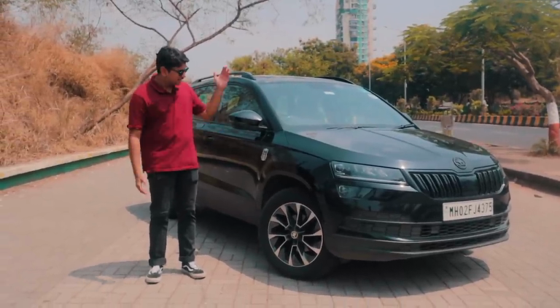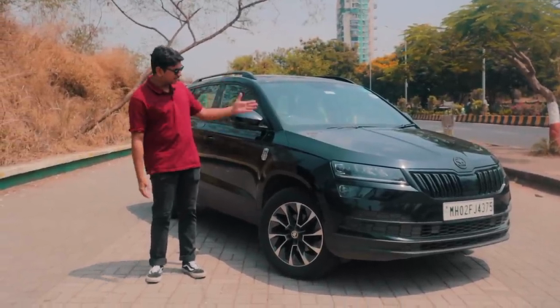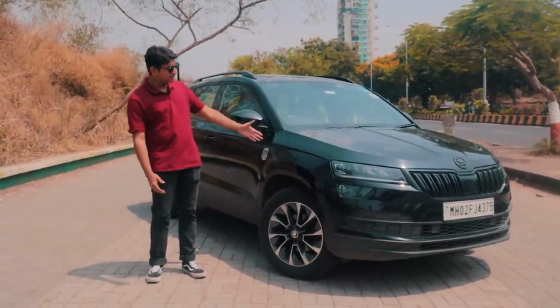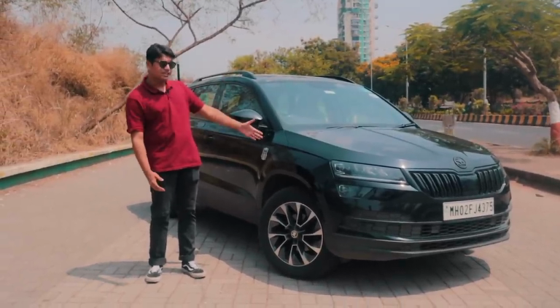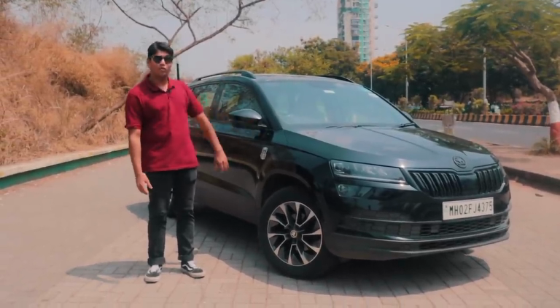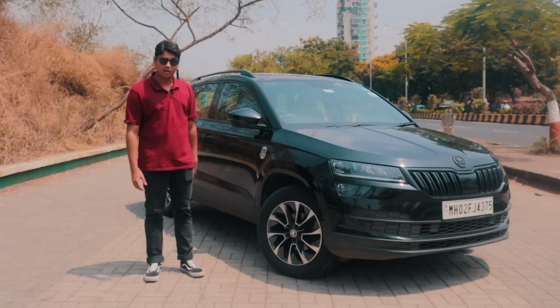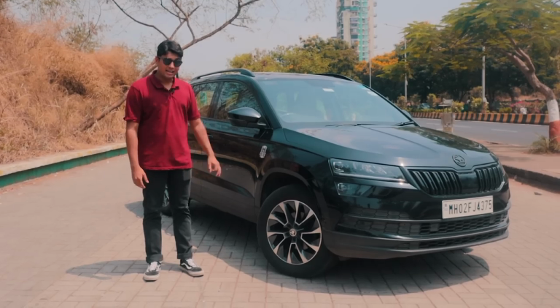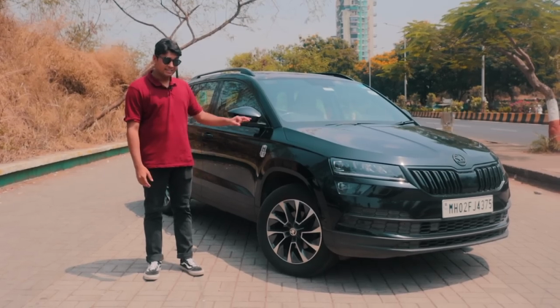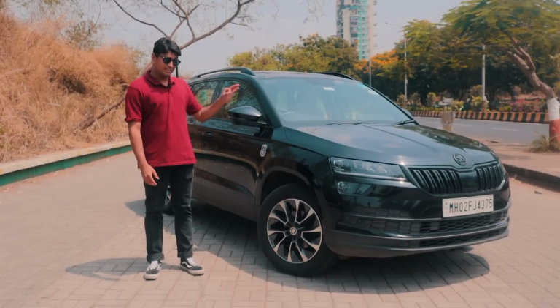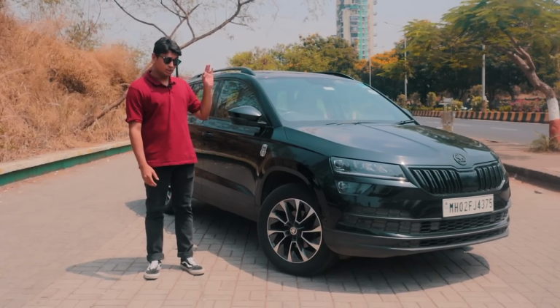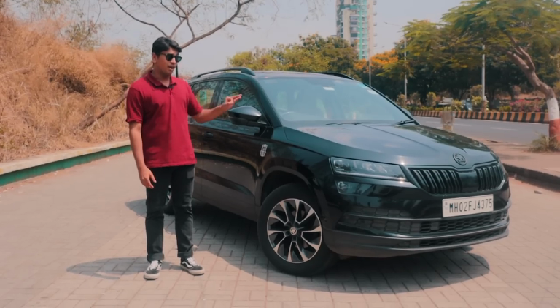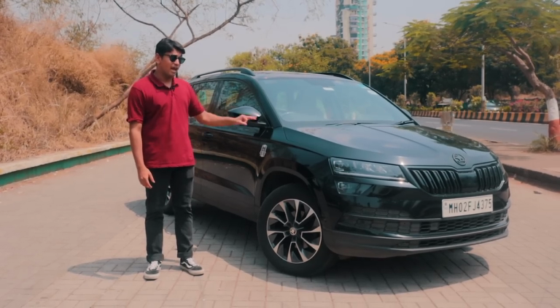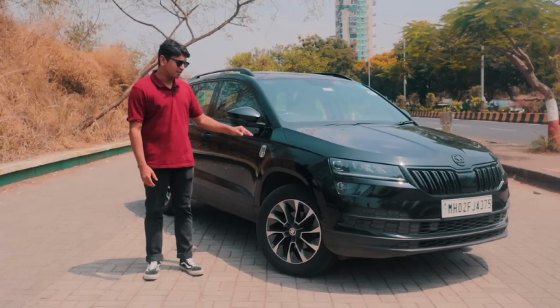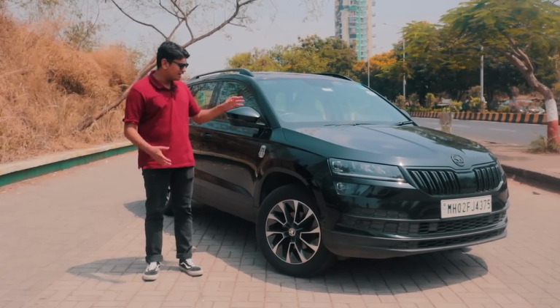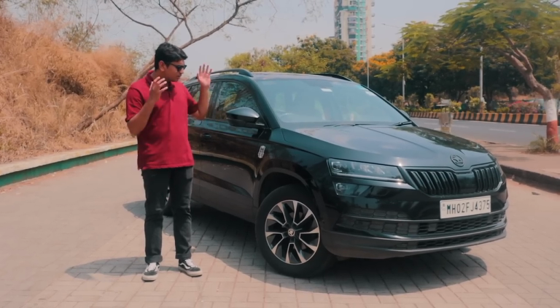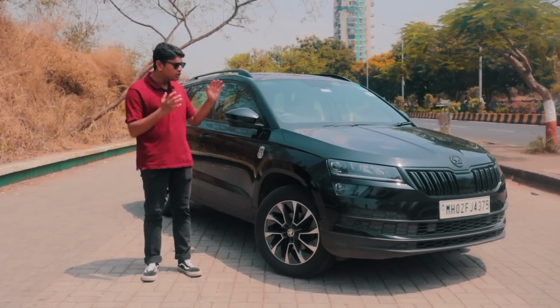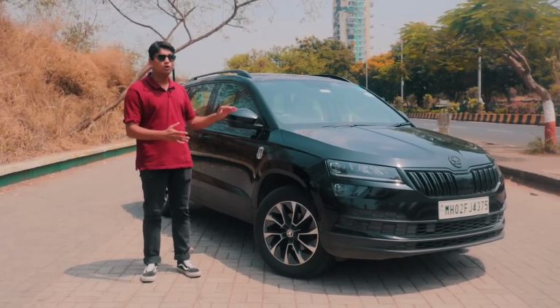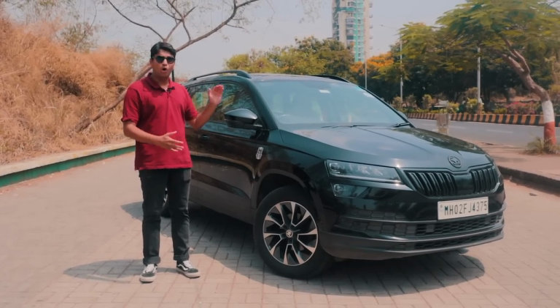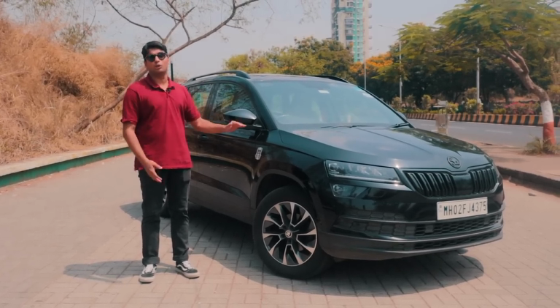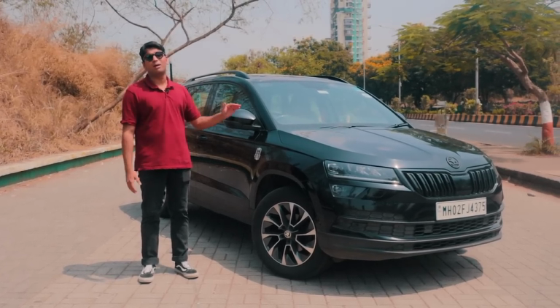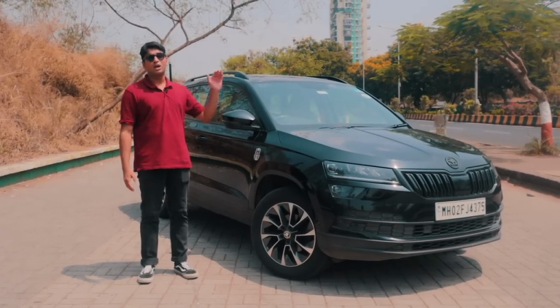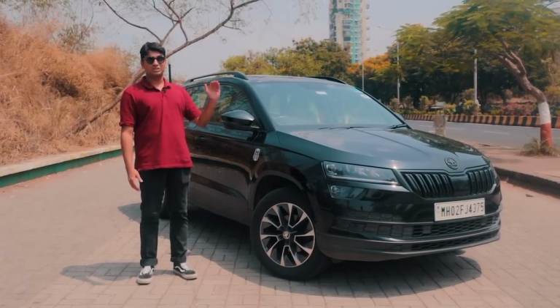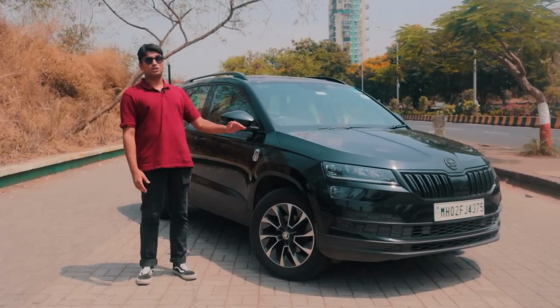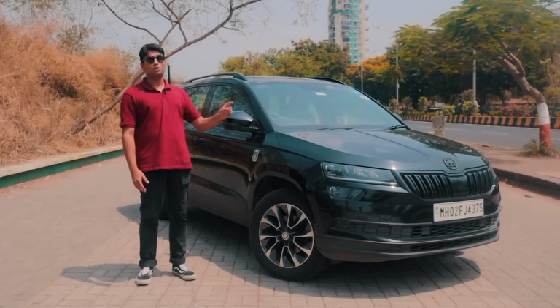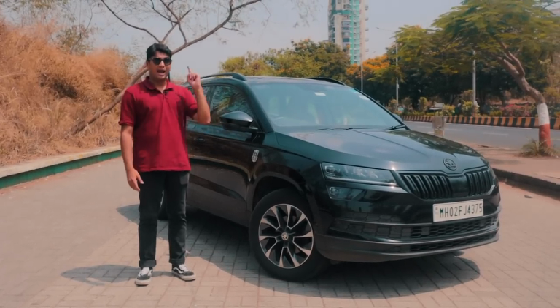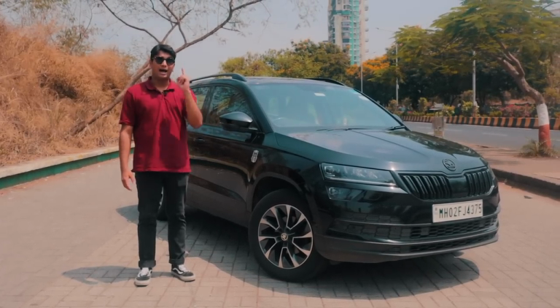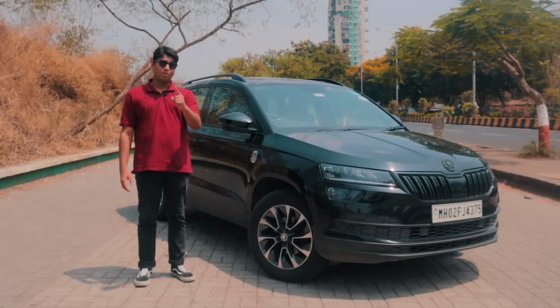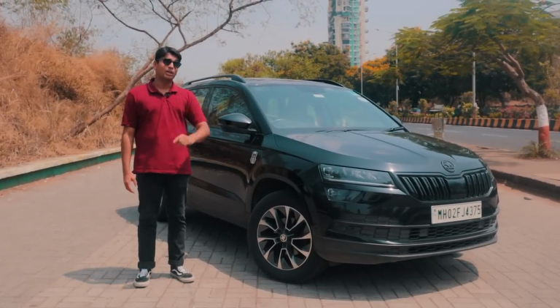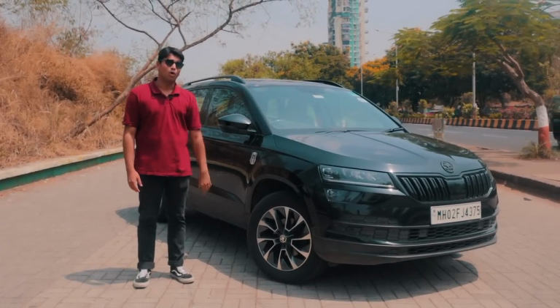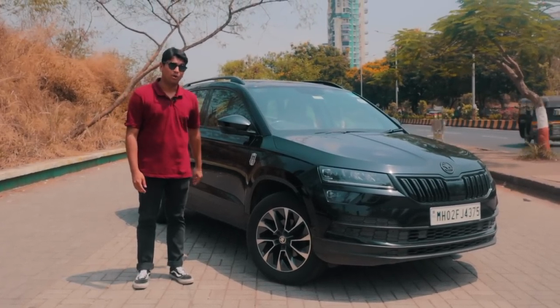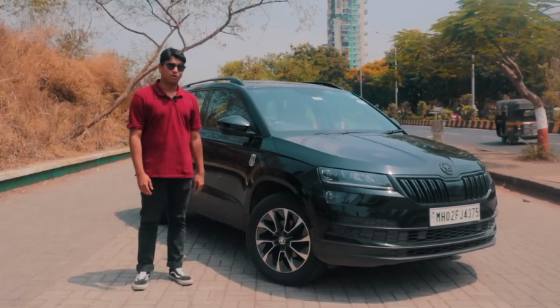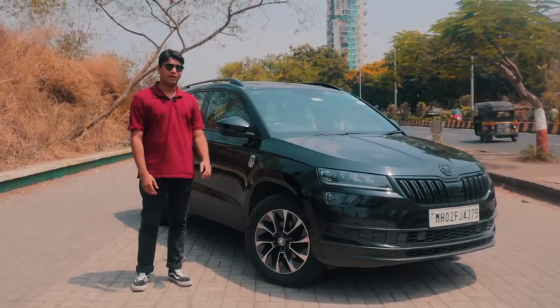Just like this thing over here. This is a Skoda Karoq and it has been tuned all the way up to Stage 2. And I'm going to tell you all about it today.